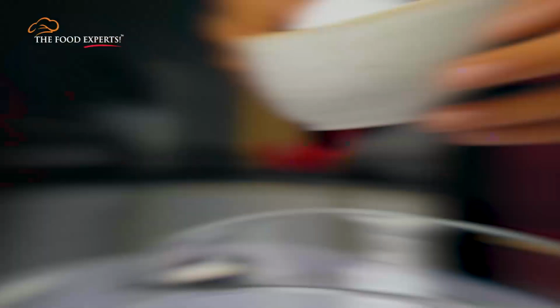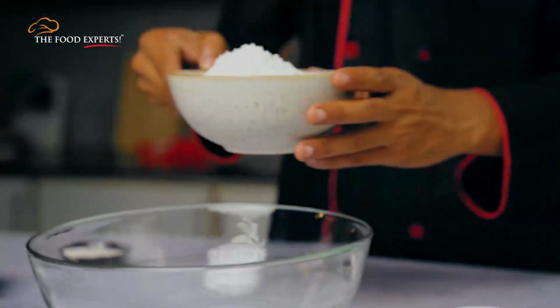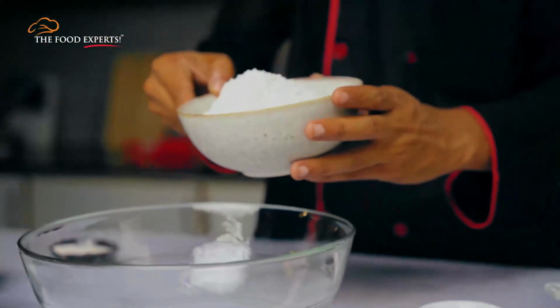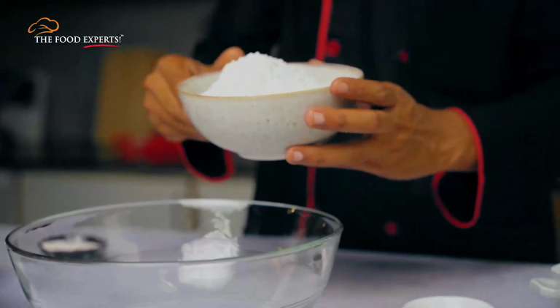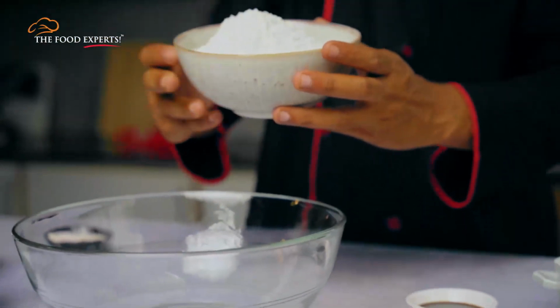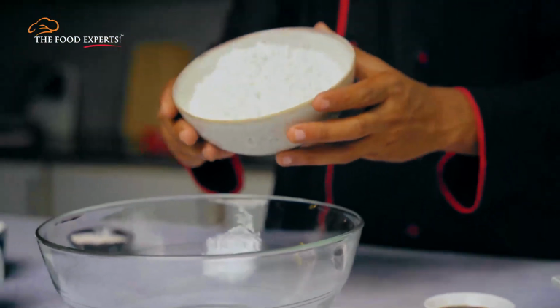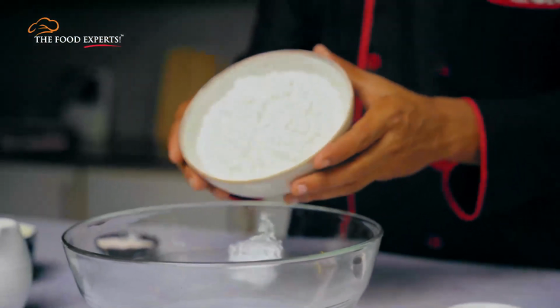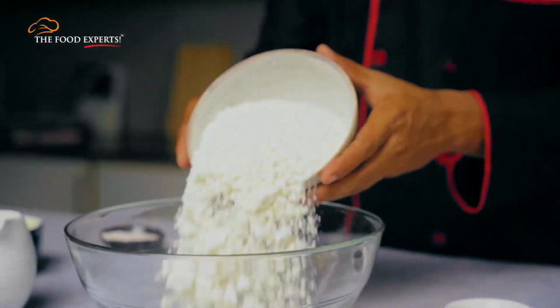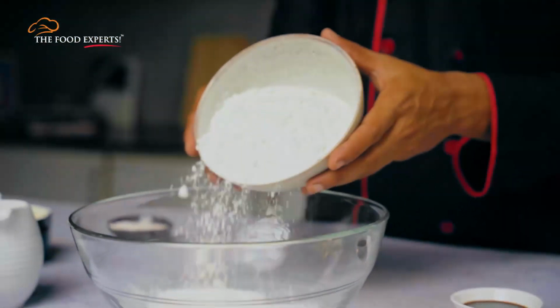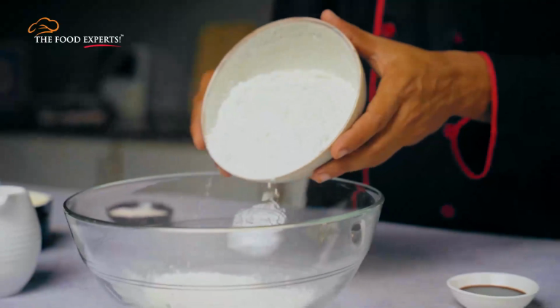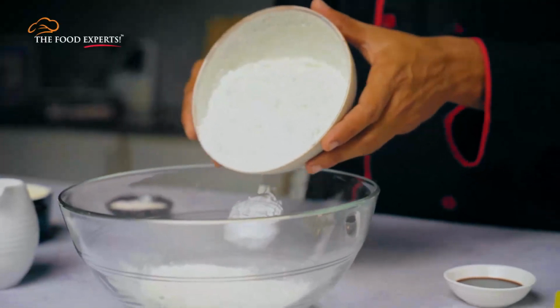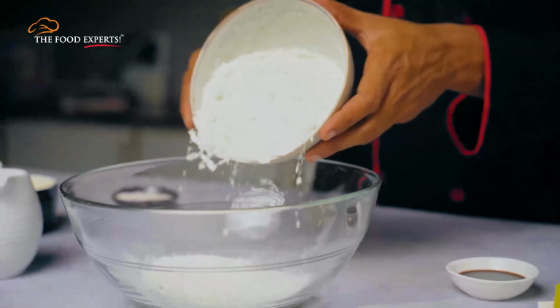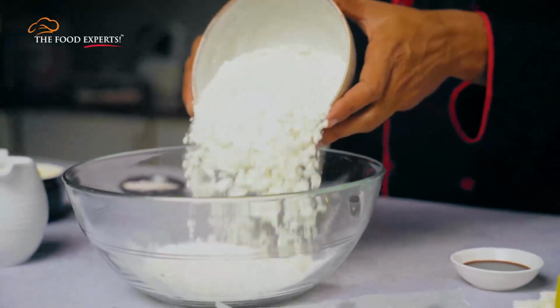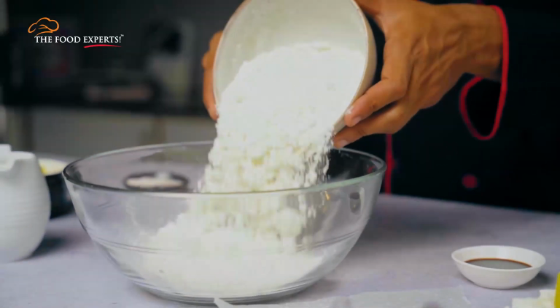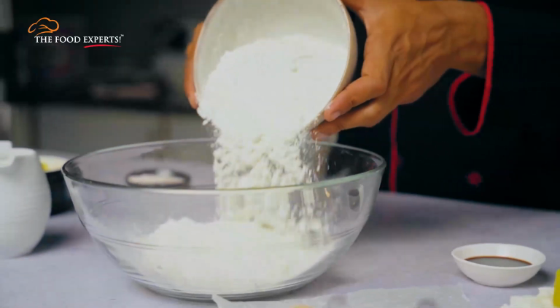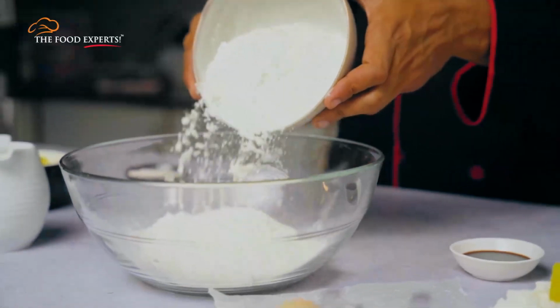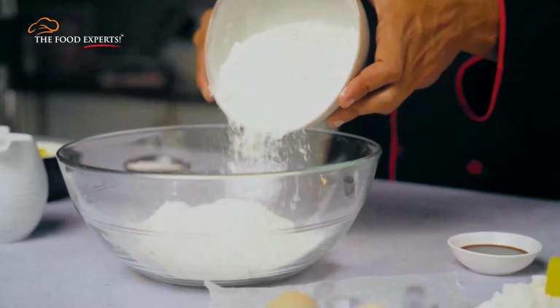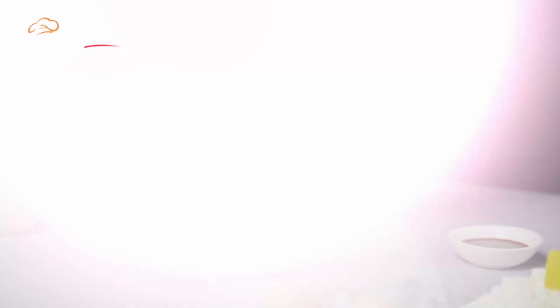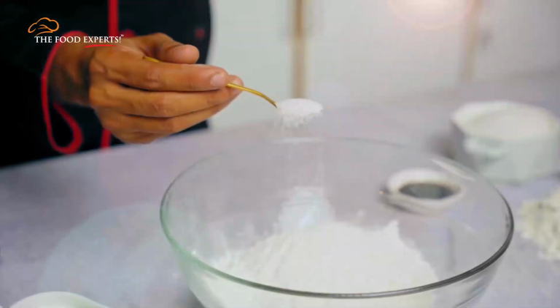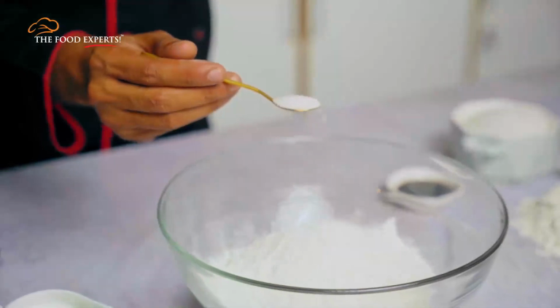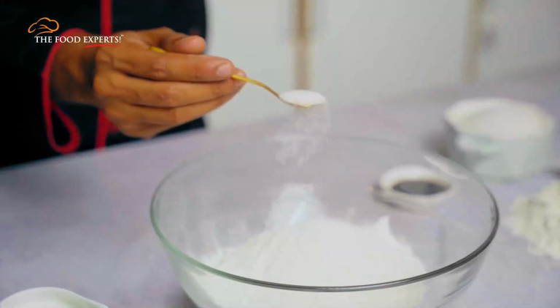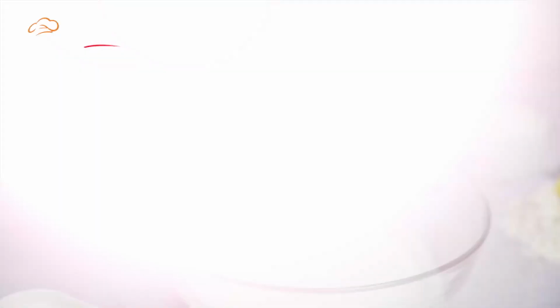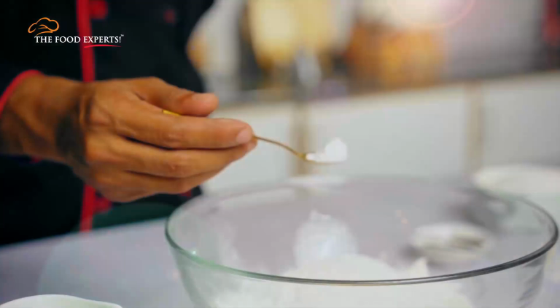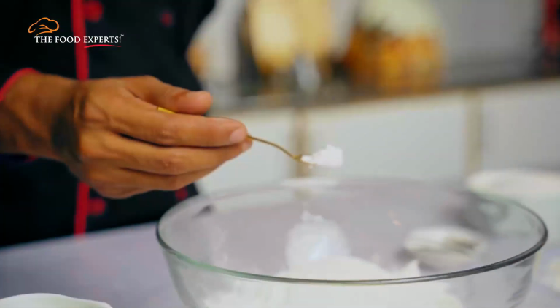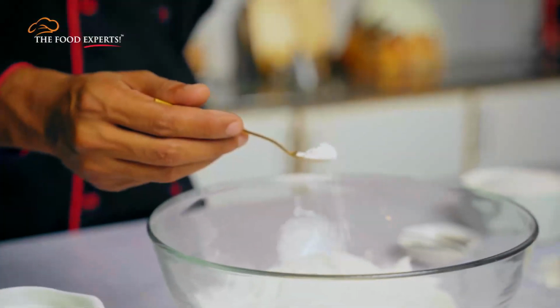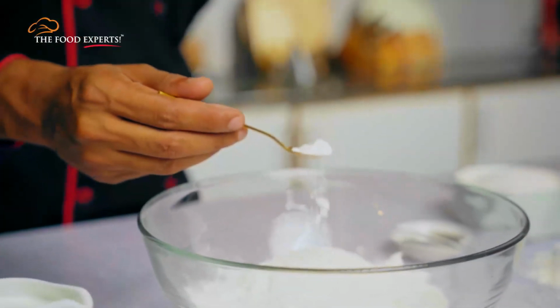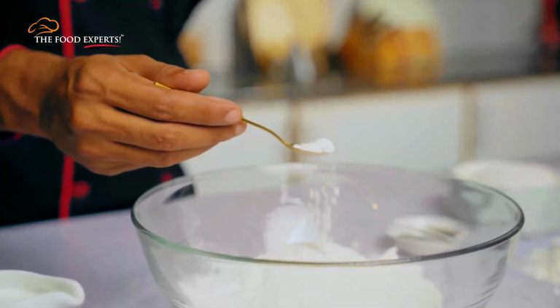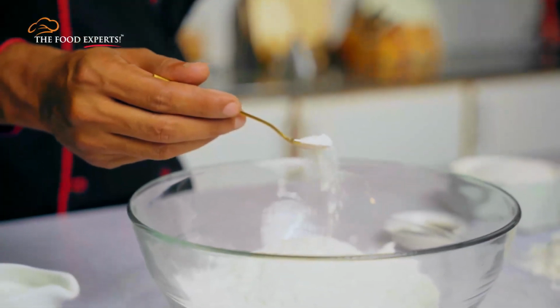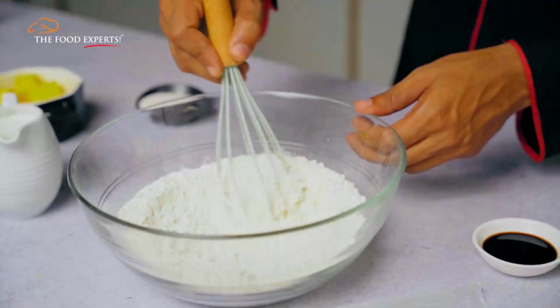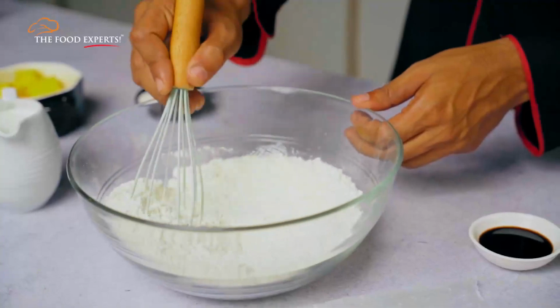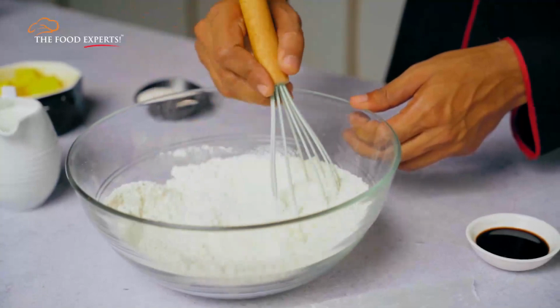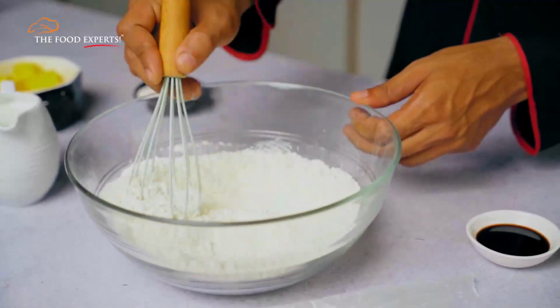First of all, we'll add all dry ingredients like cake flour, salt, and baking powder, and mix them well with a whisk.